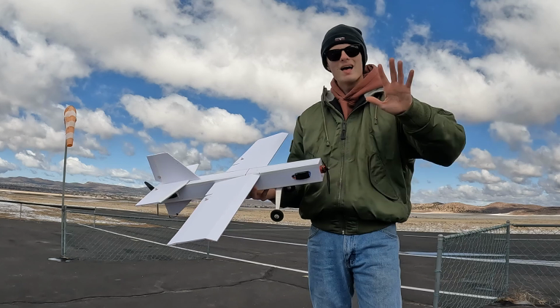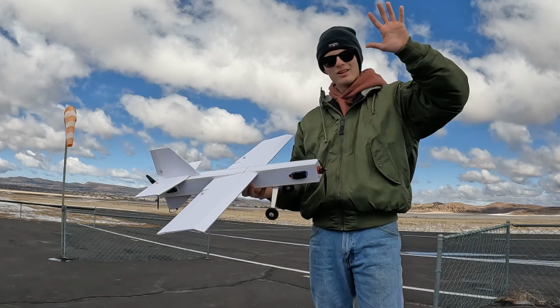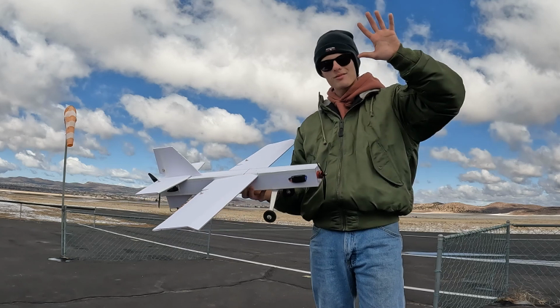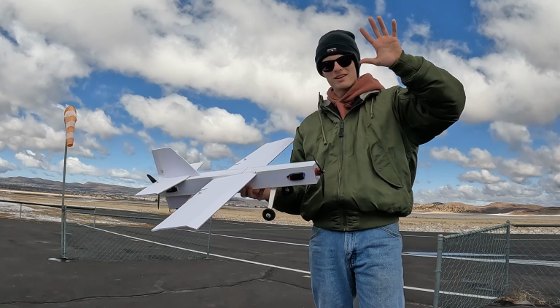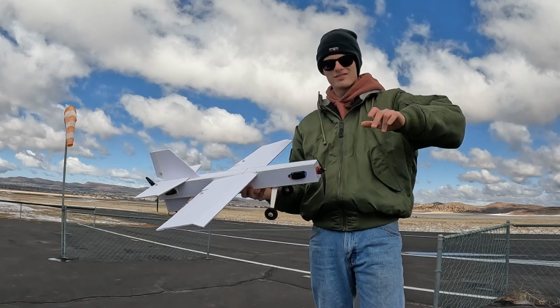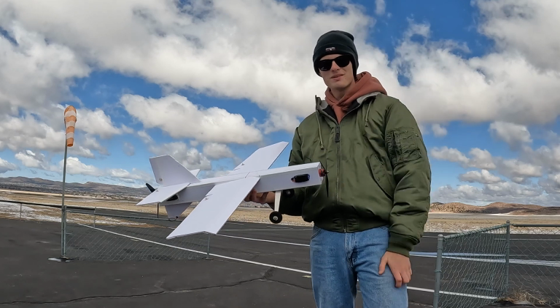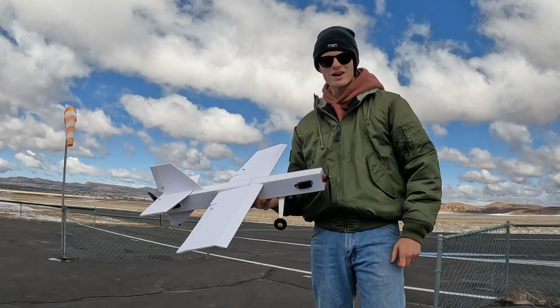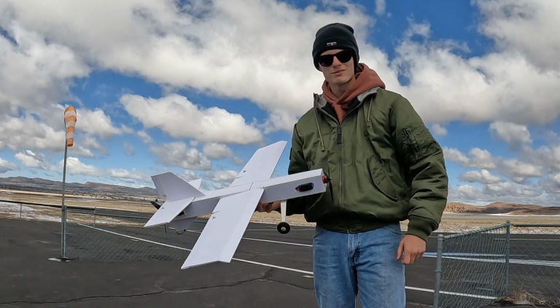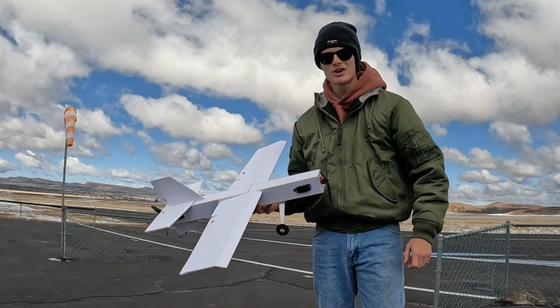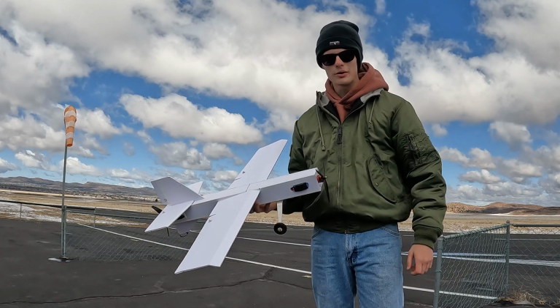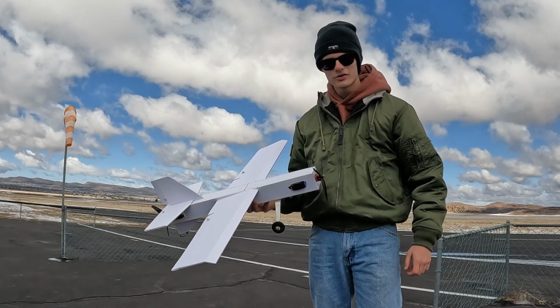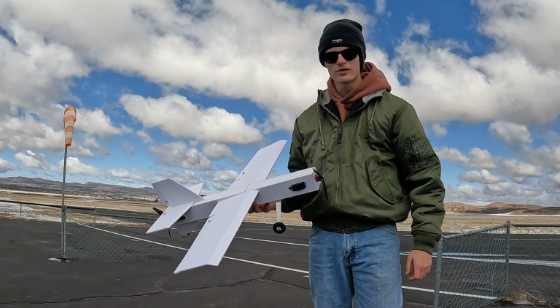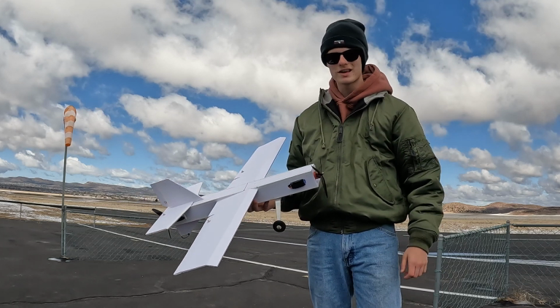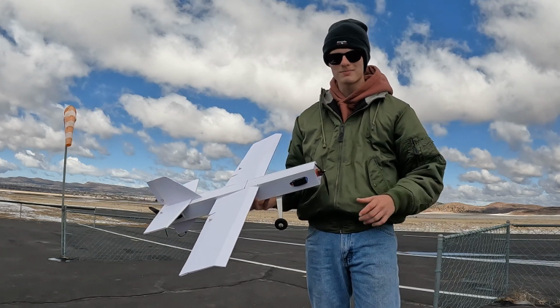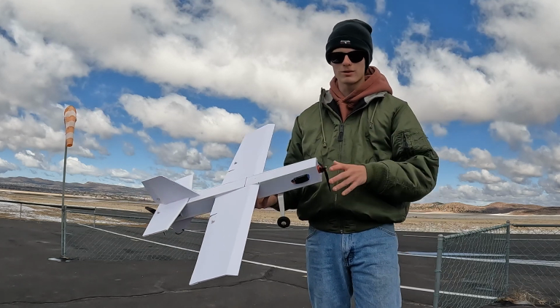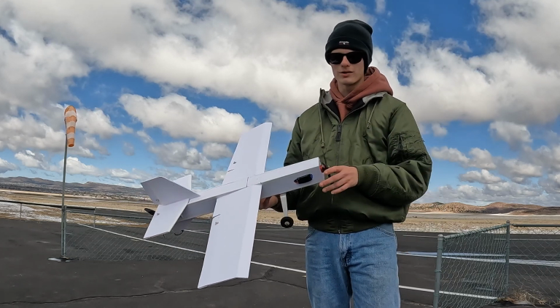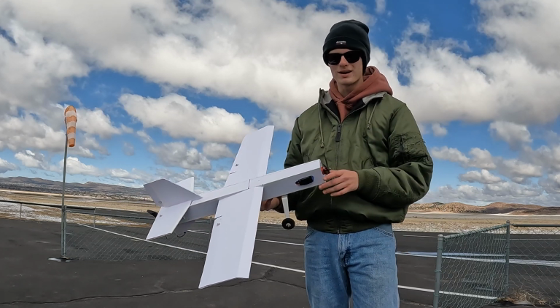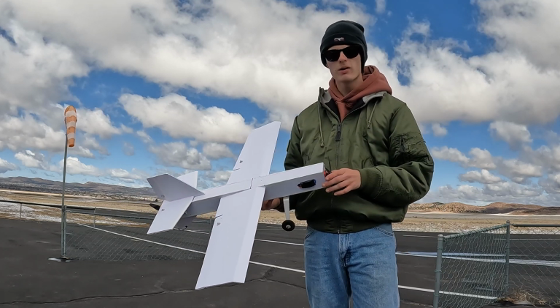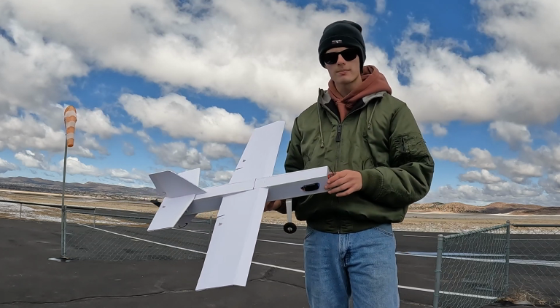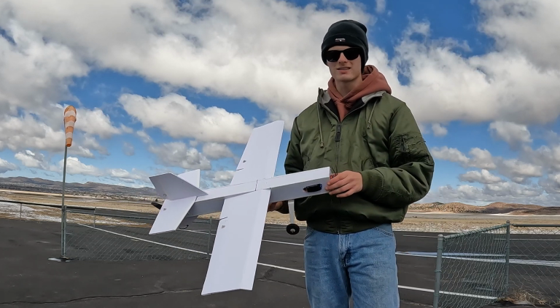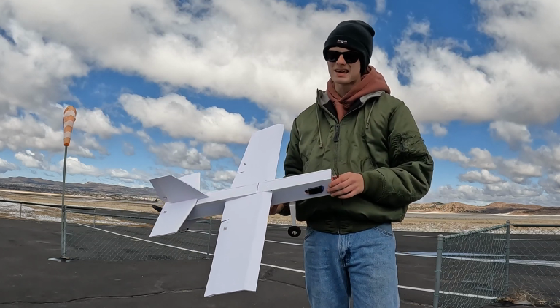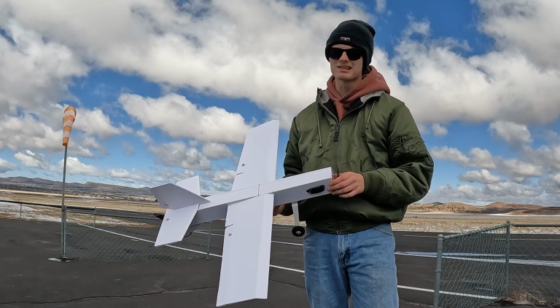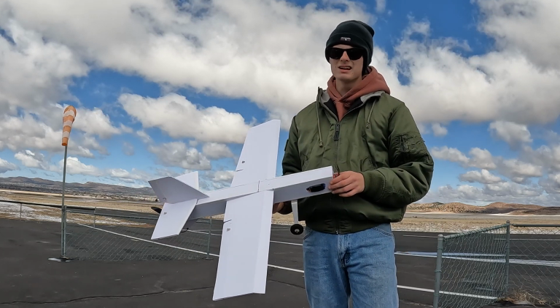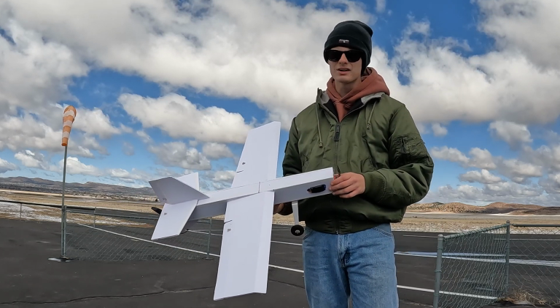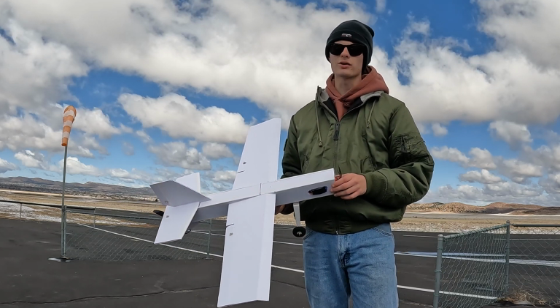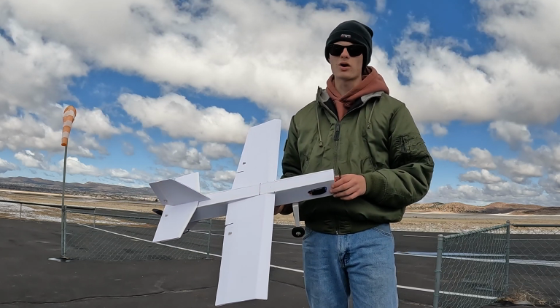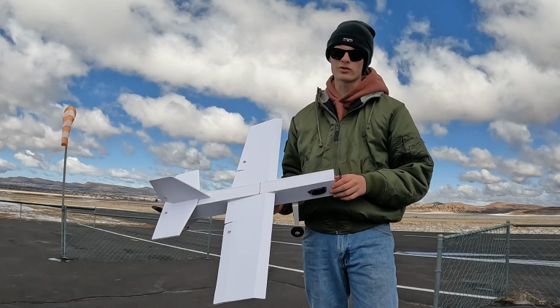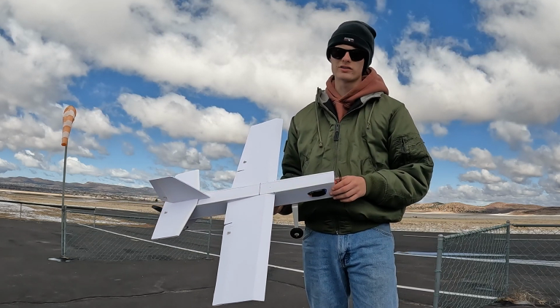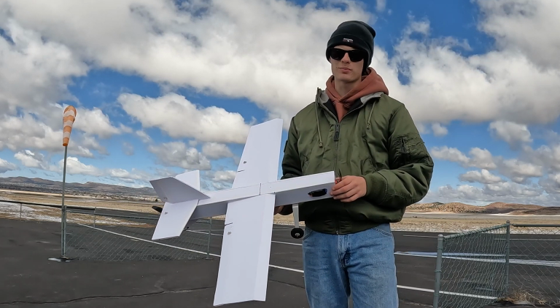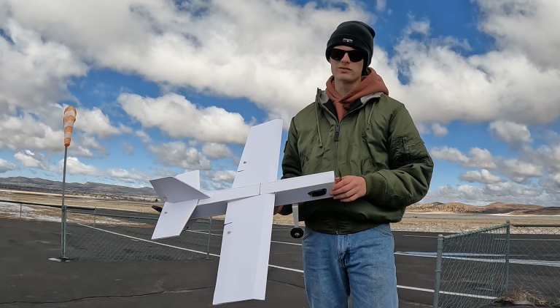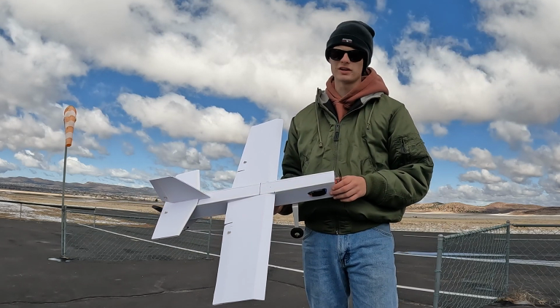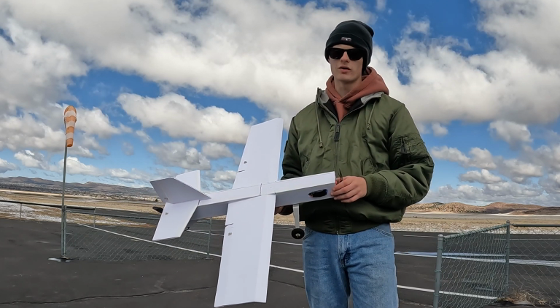Hello everybody, it is me, Captain John, also known as AcePilot109, and welcome back to yet another RC airplane video.